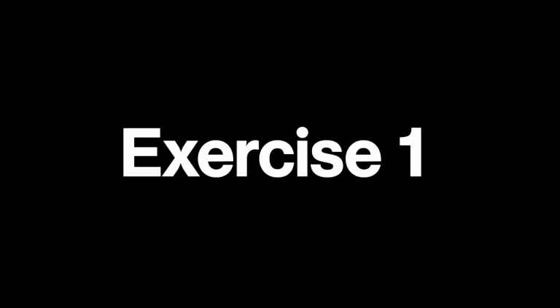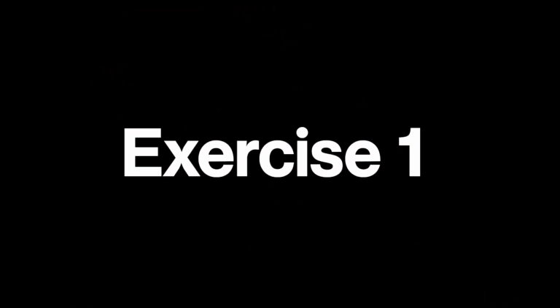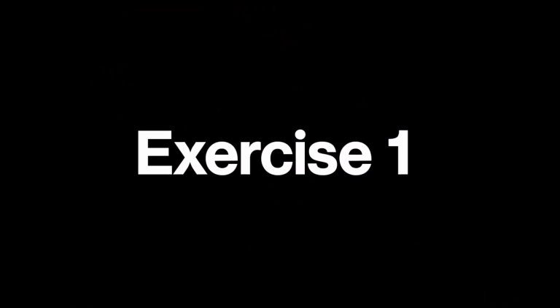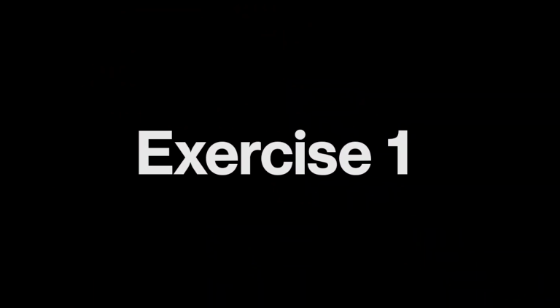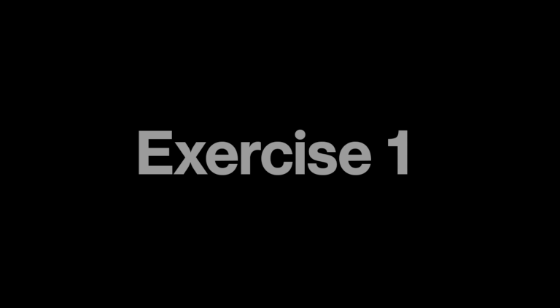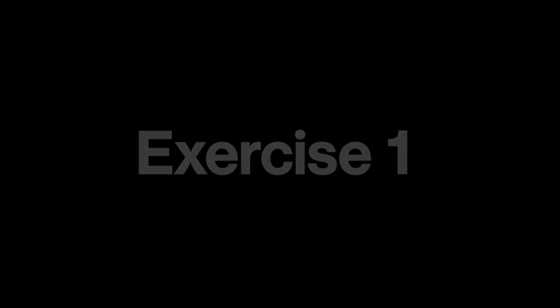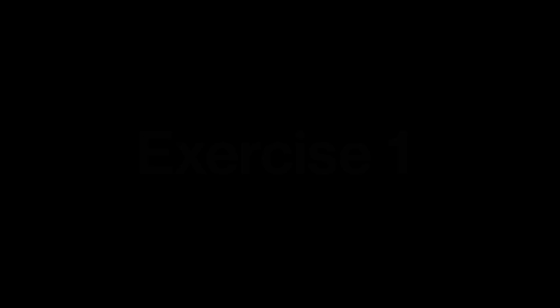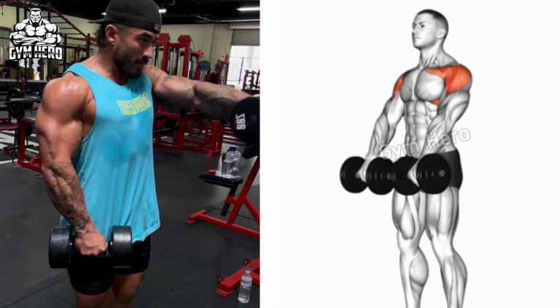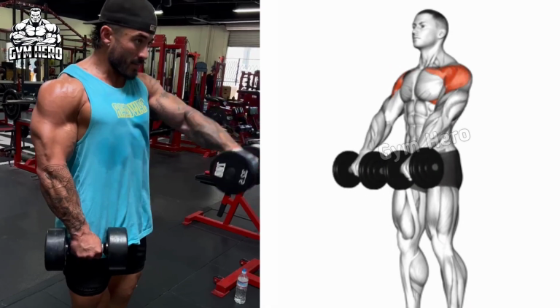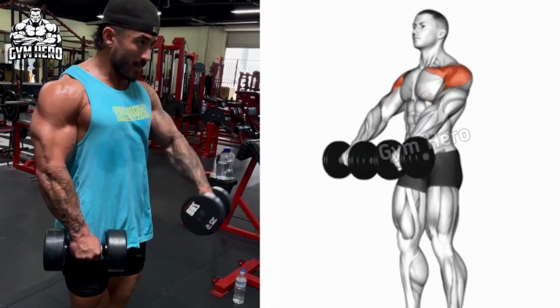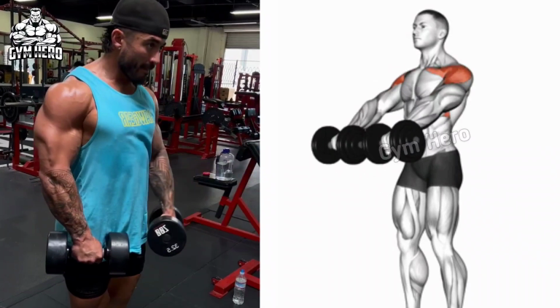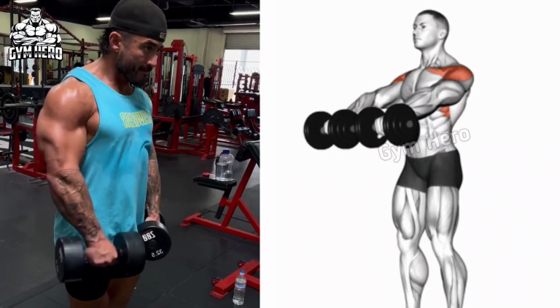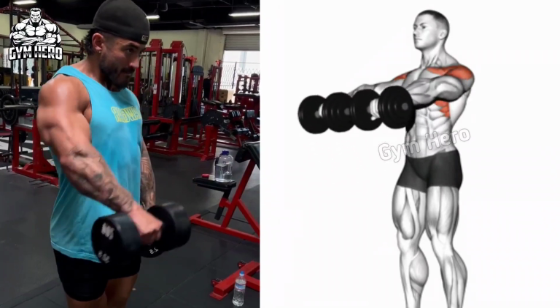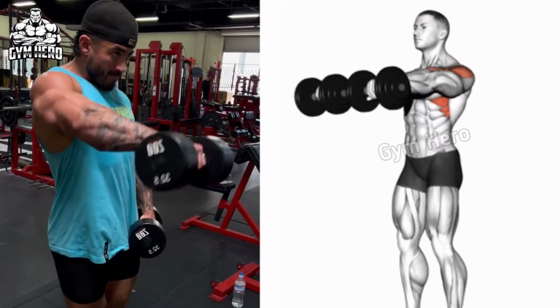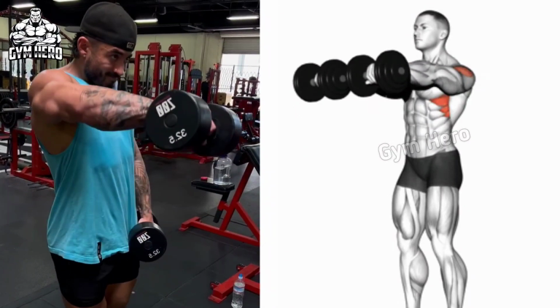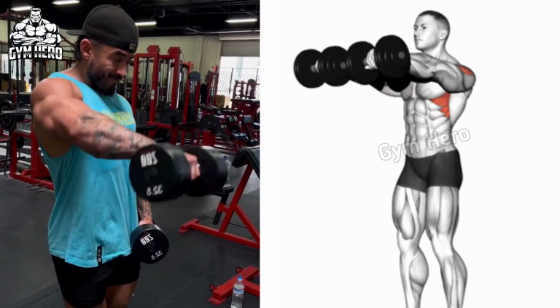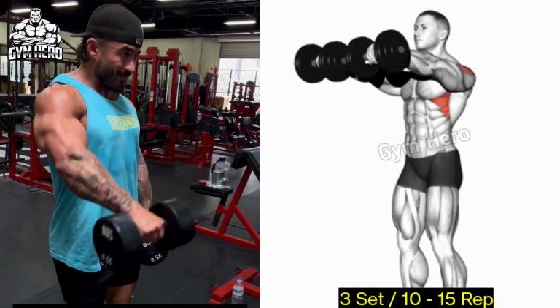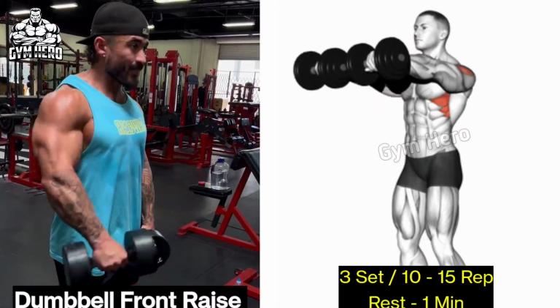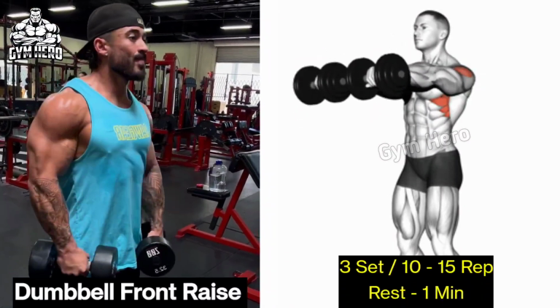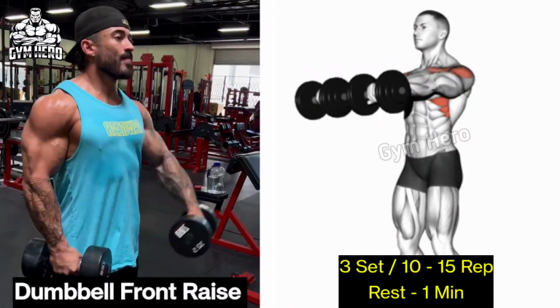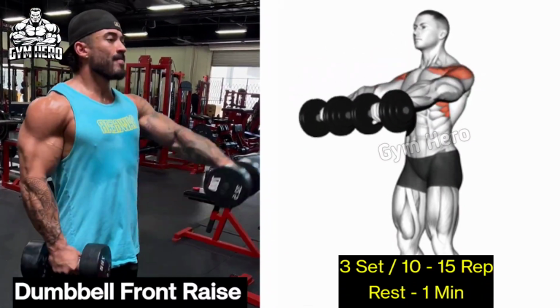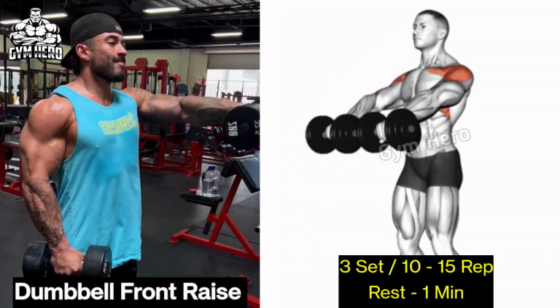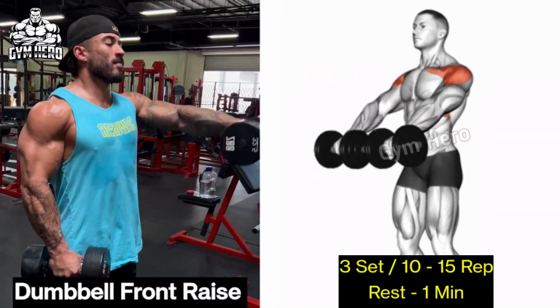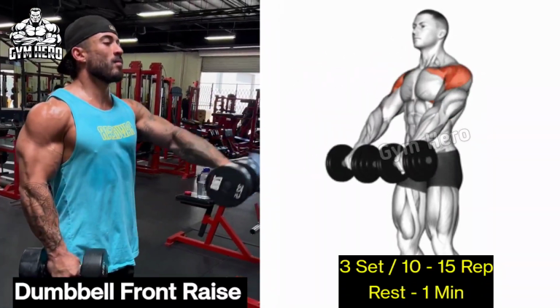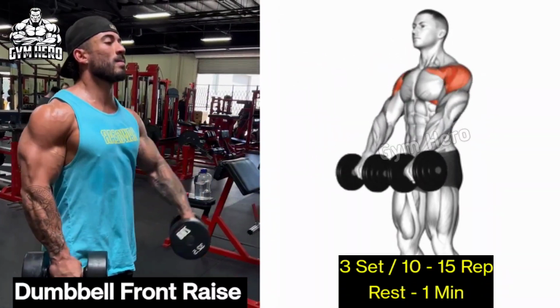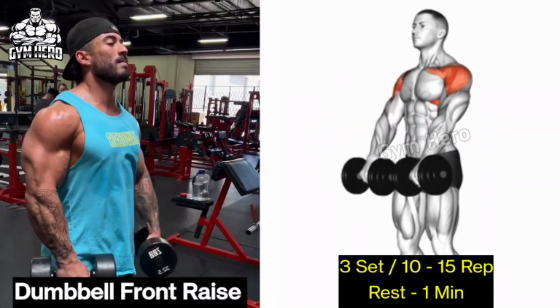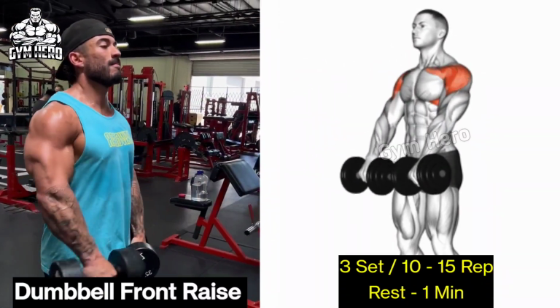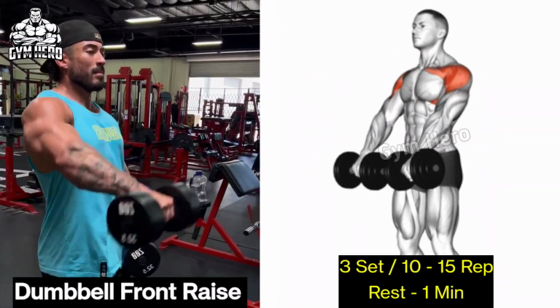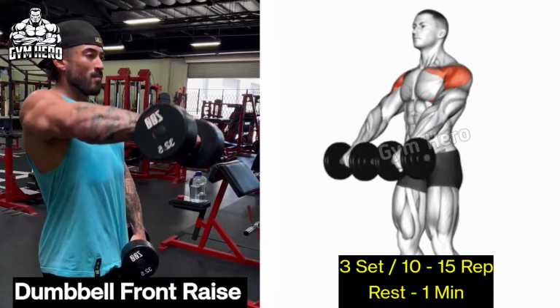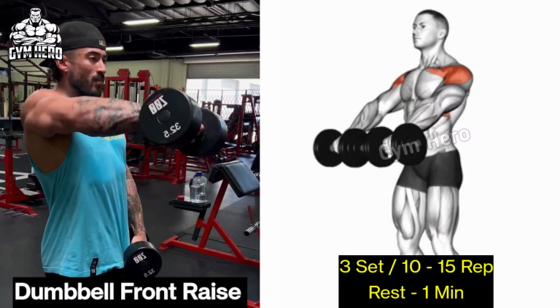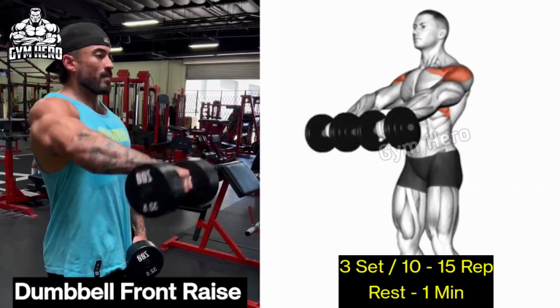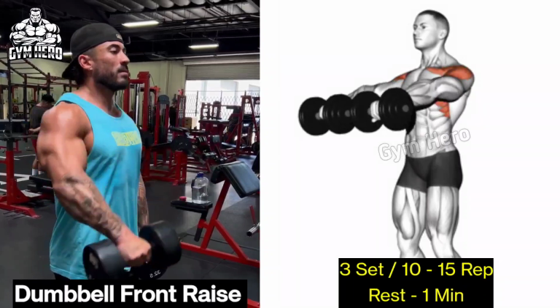Dumbbell front raises target the front deltoid. To perform this, first of all stand with a dumbbell in both hands.